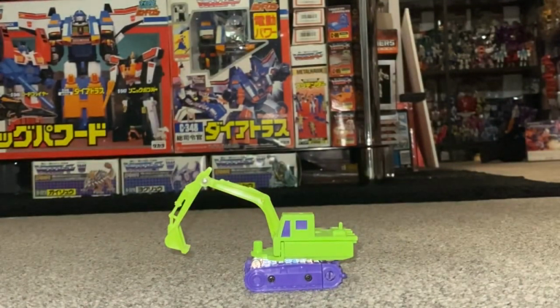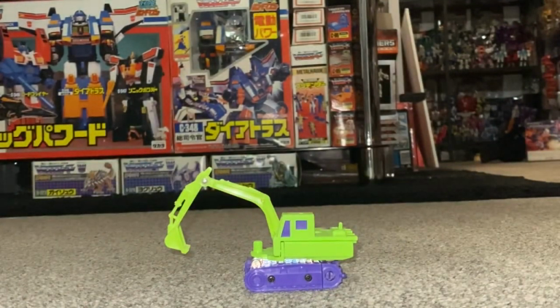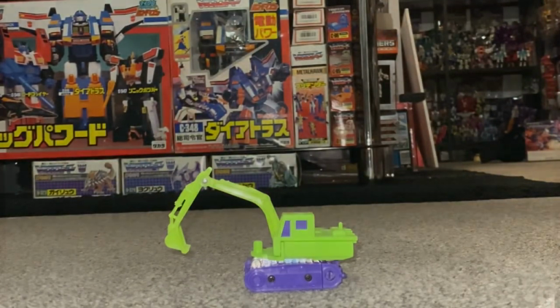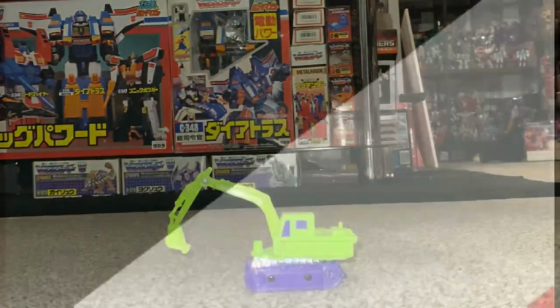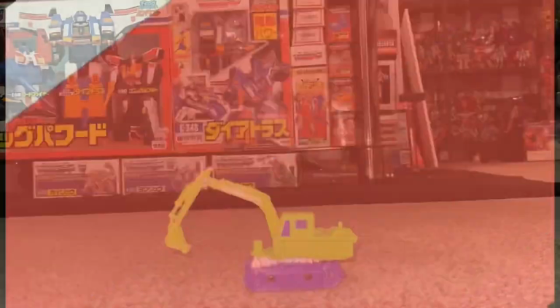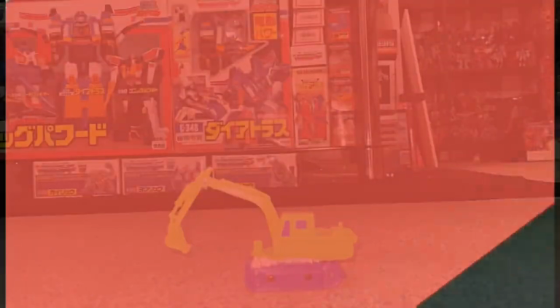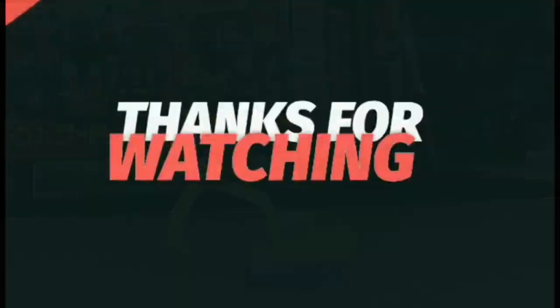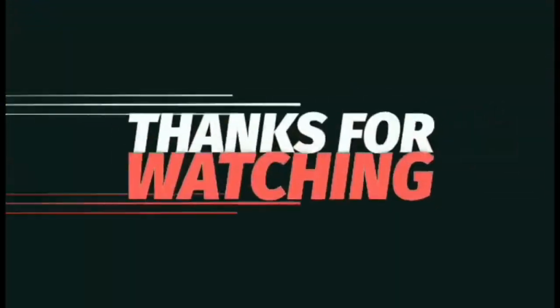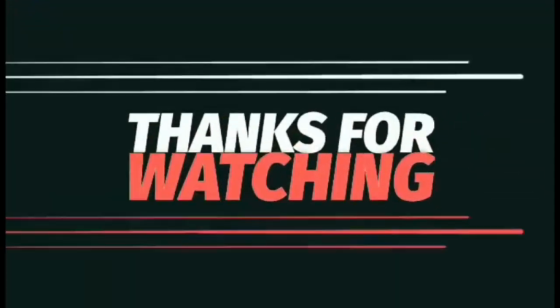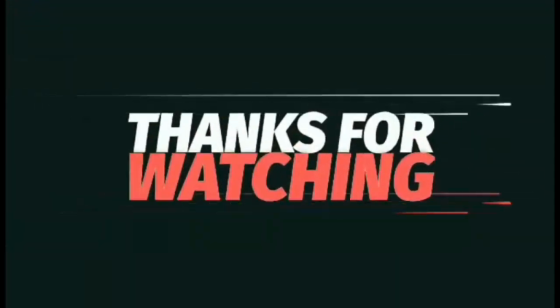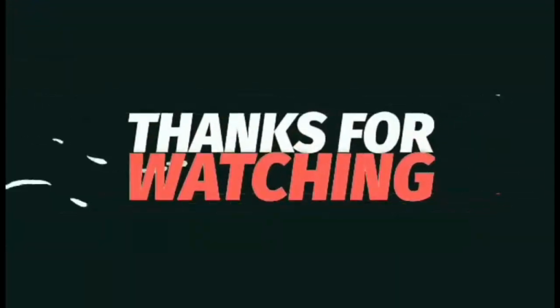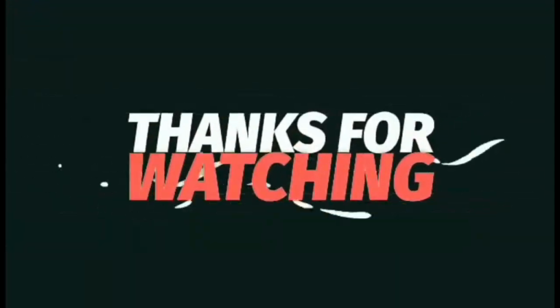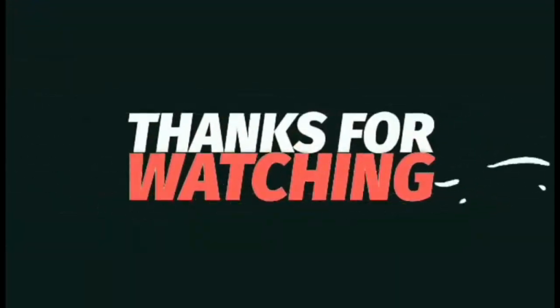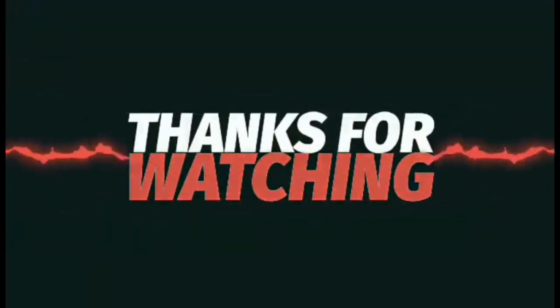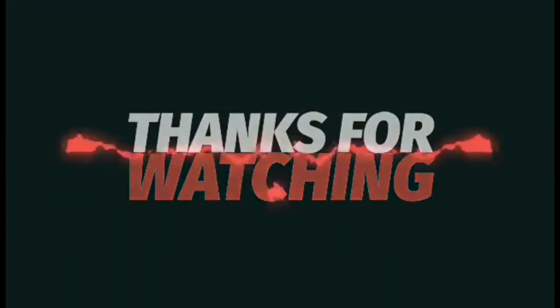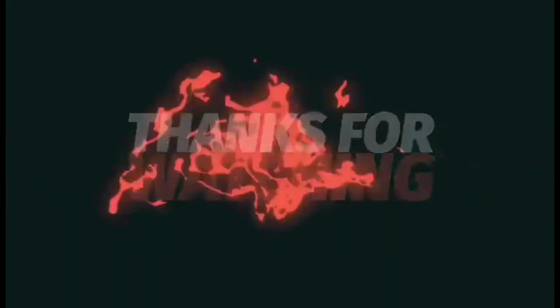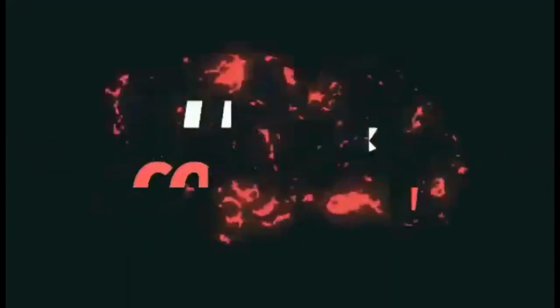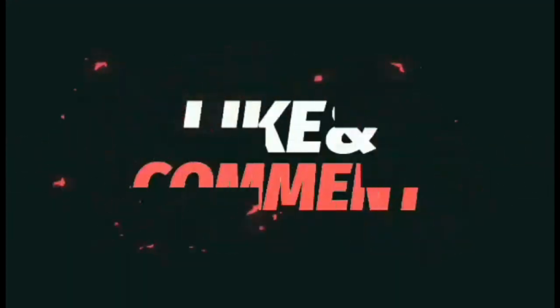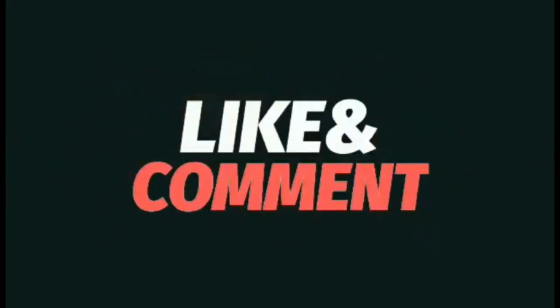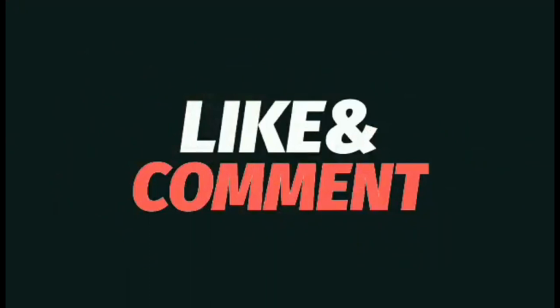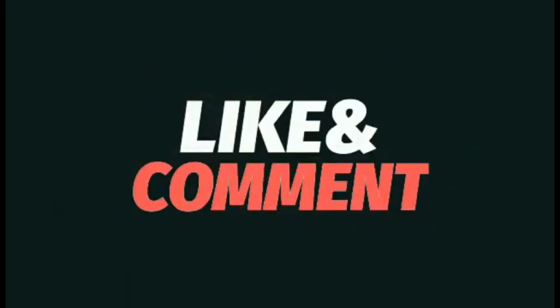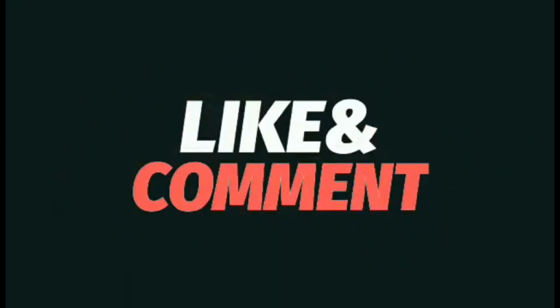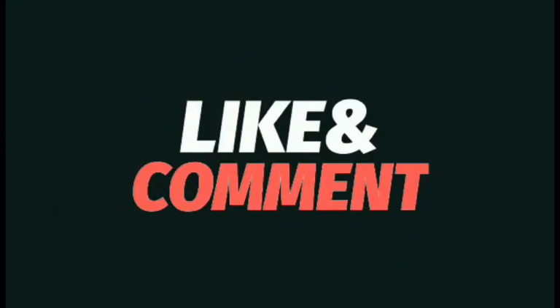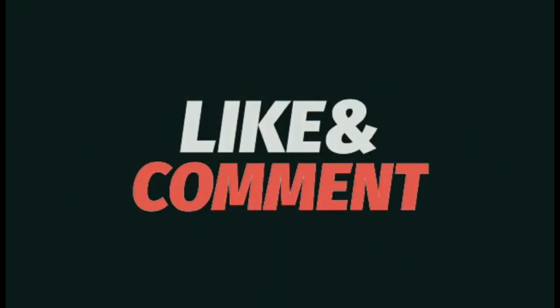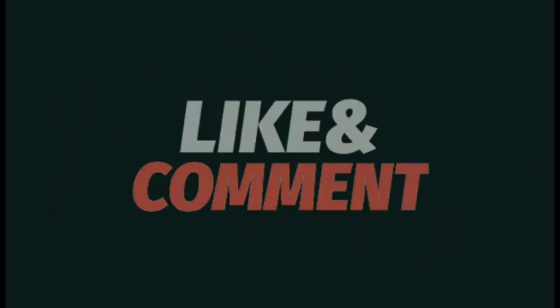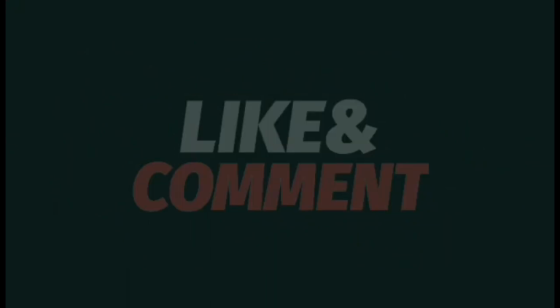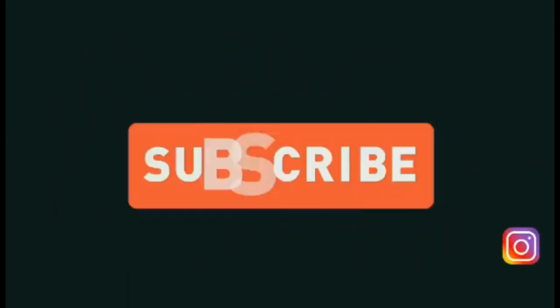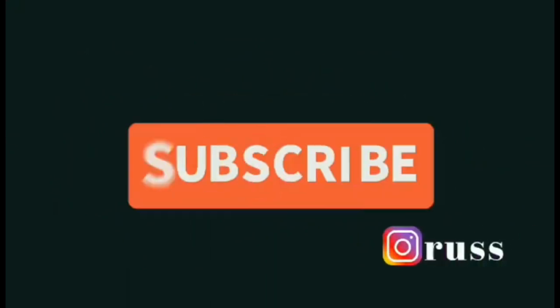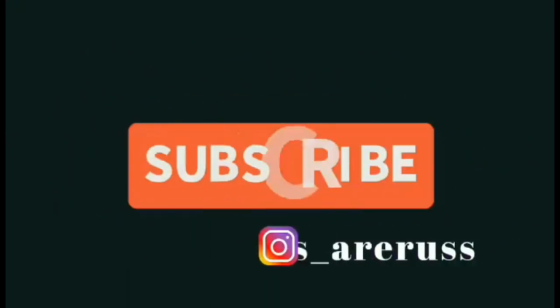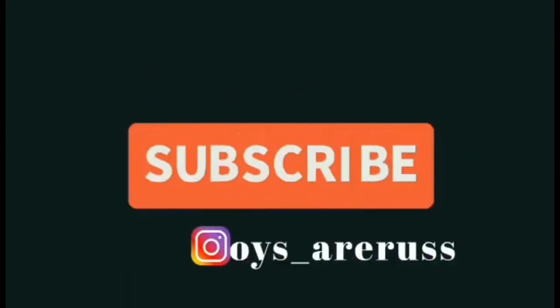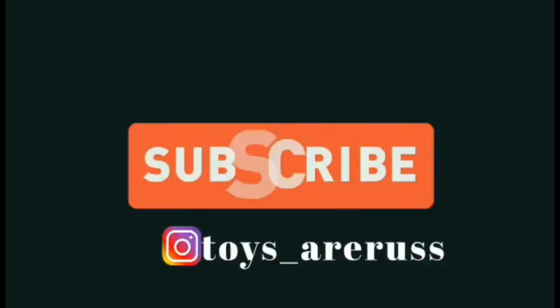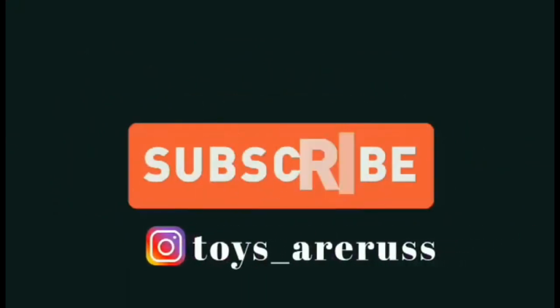Bit of fun — thanks for watching! Like and comment, and don't forget to subscribe.